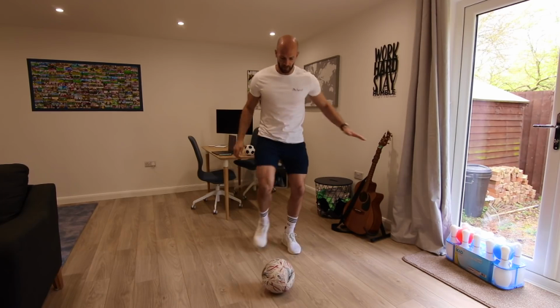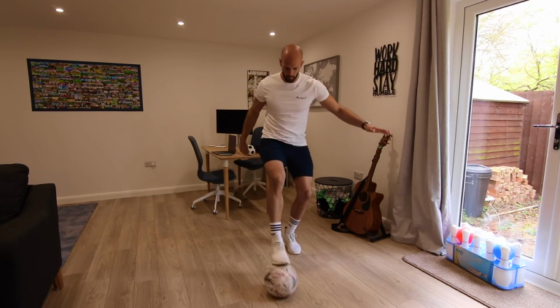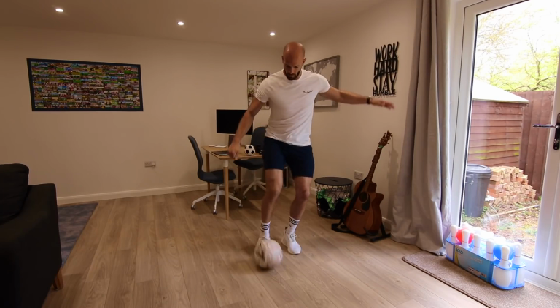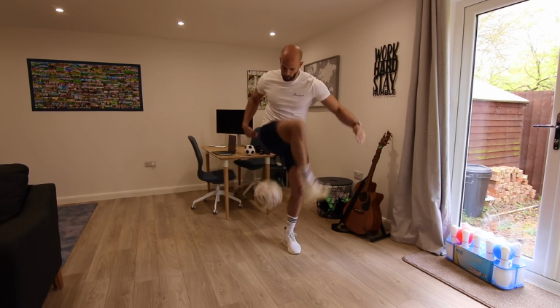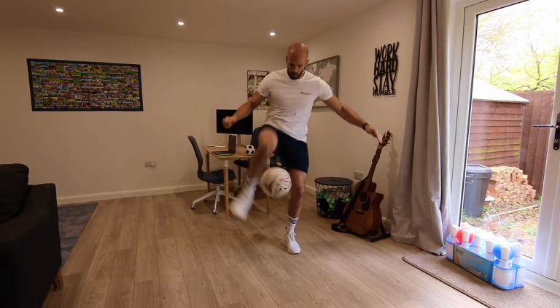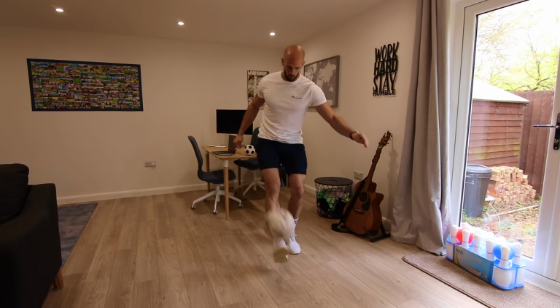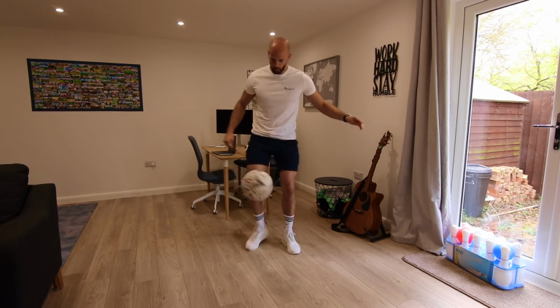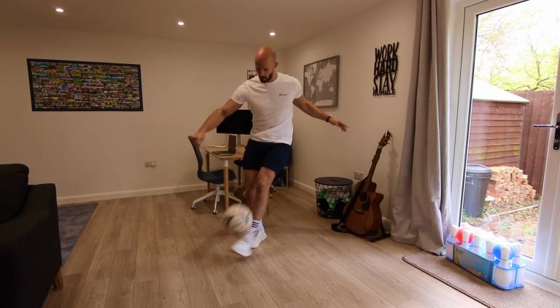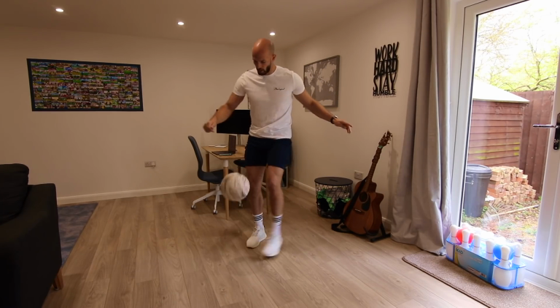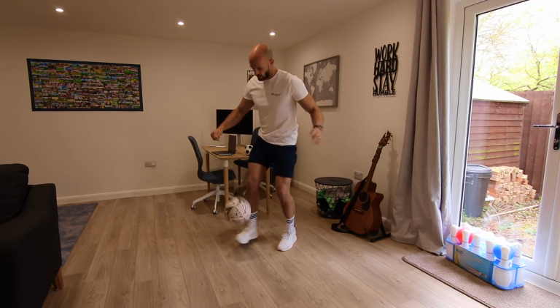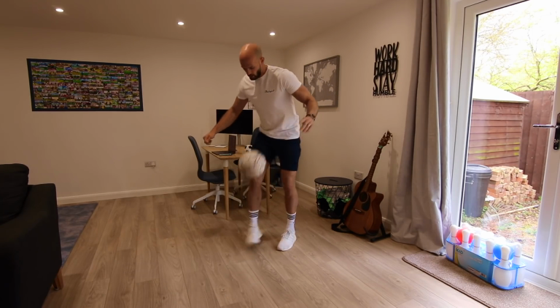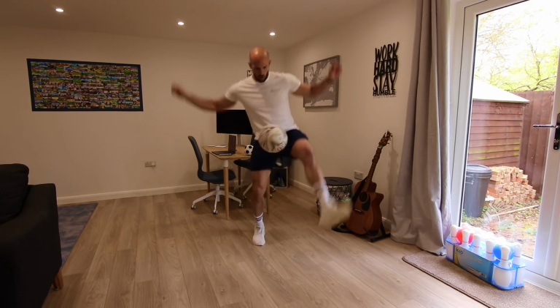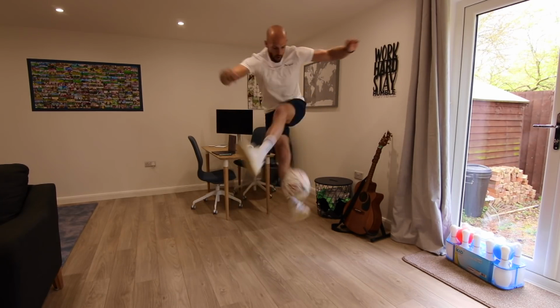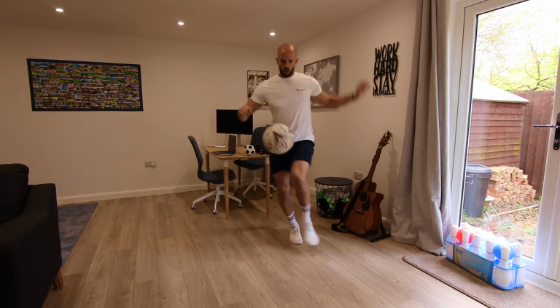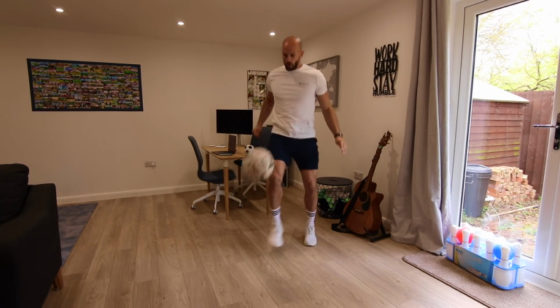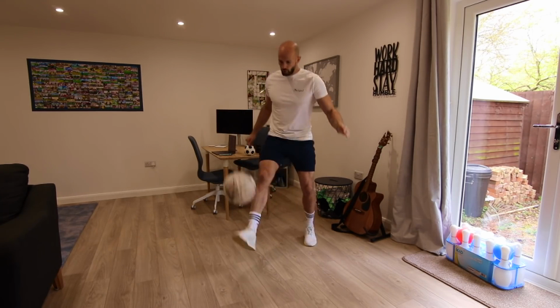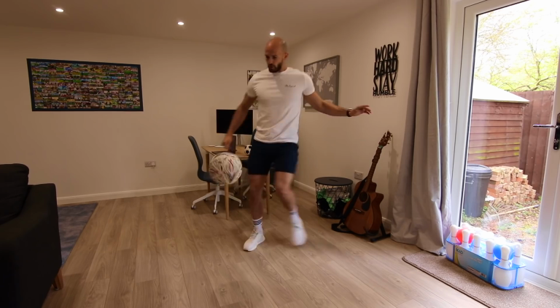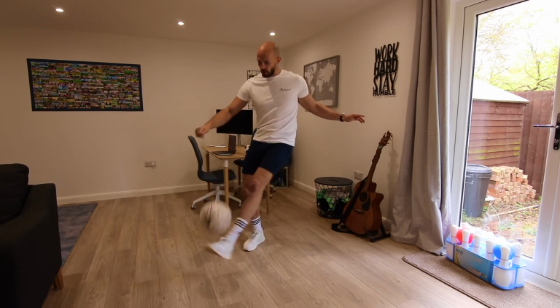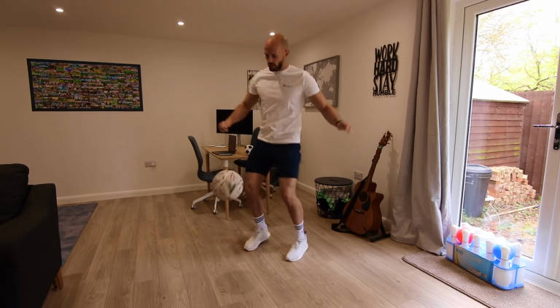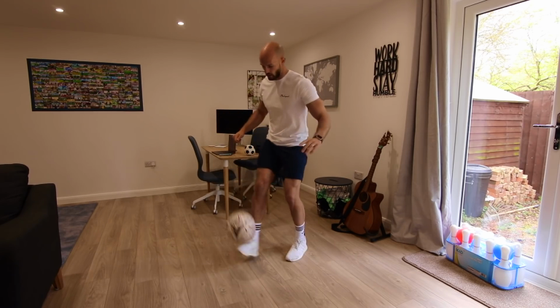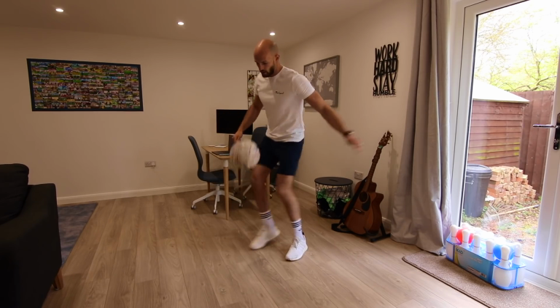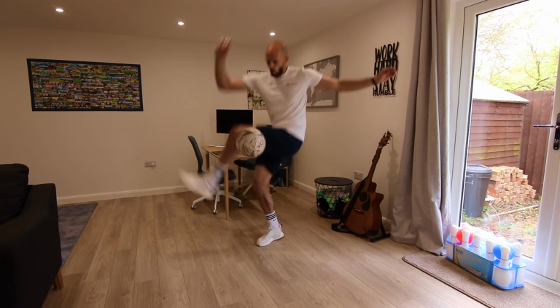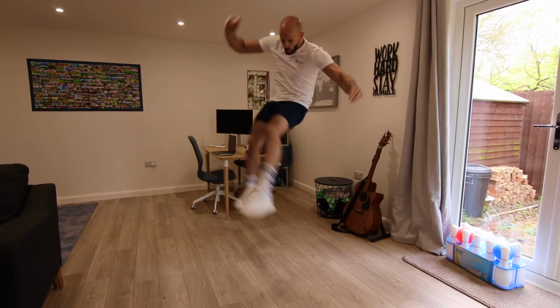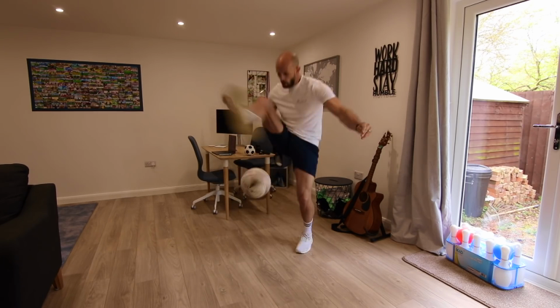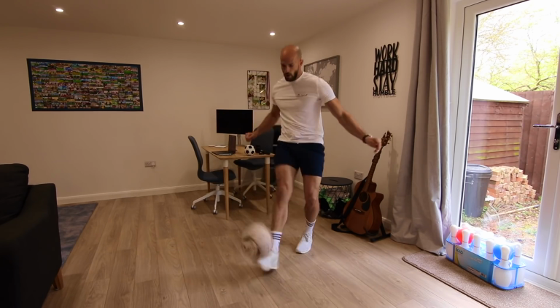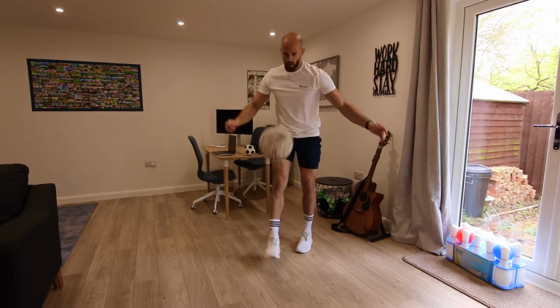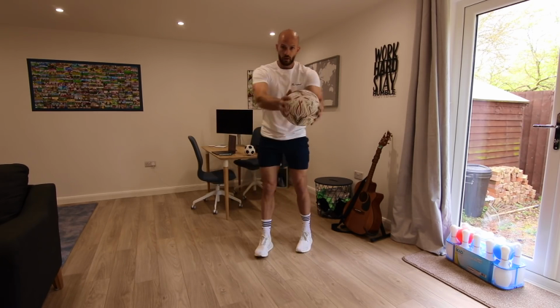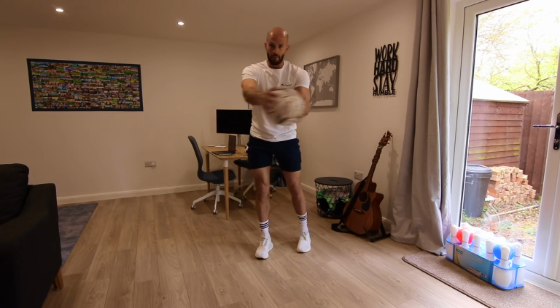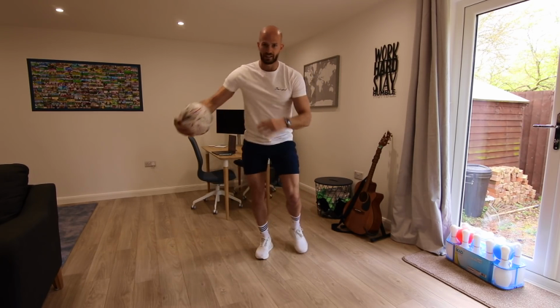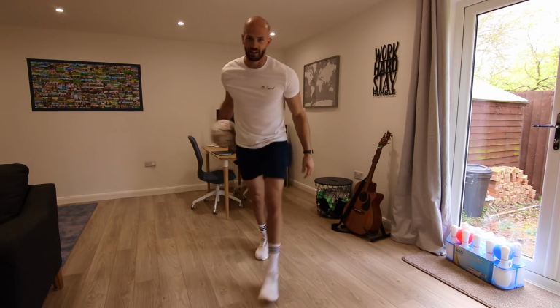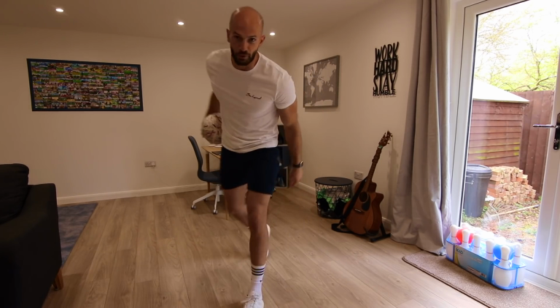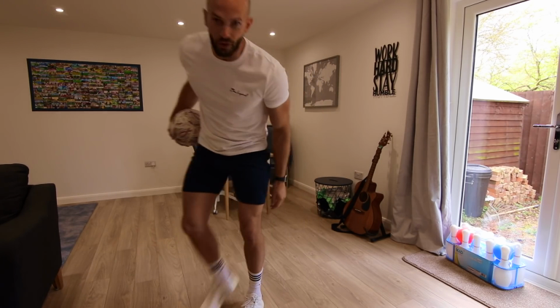Flick up. Around the world. Crossover. At-bass. Let's move on.